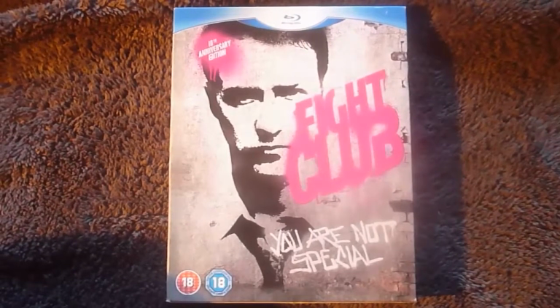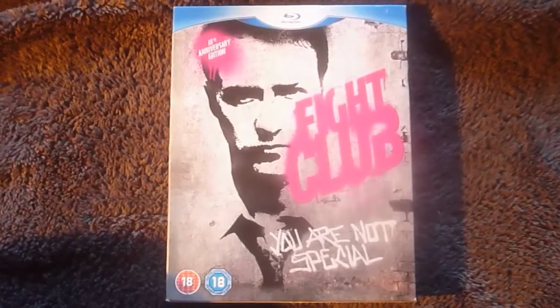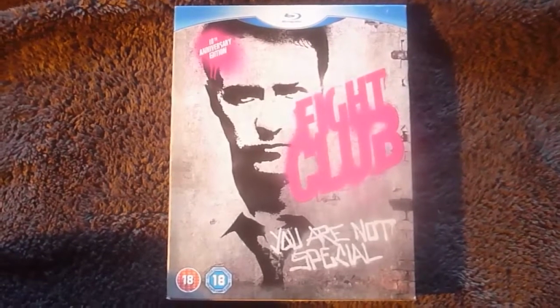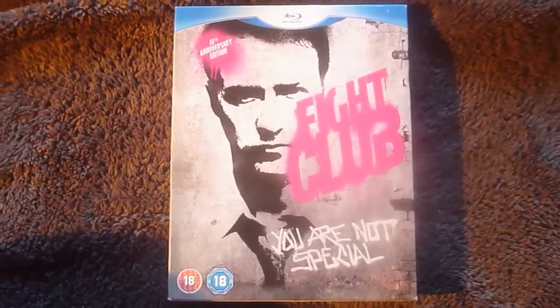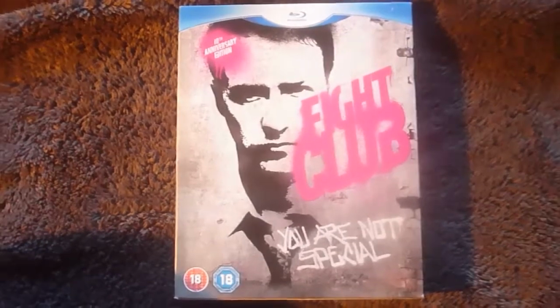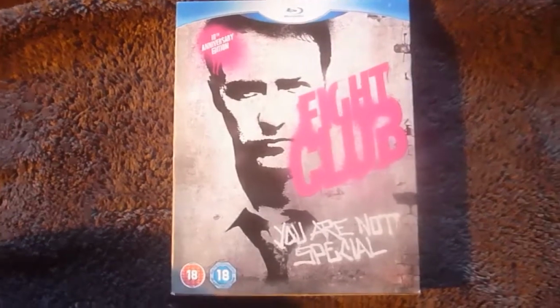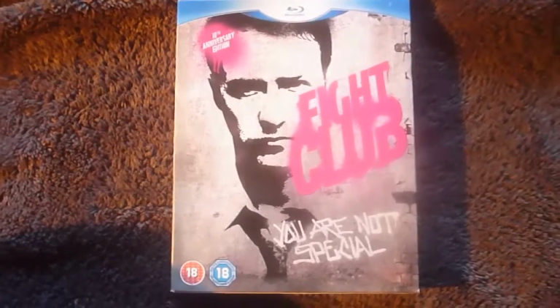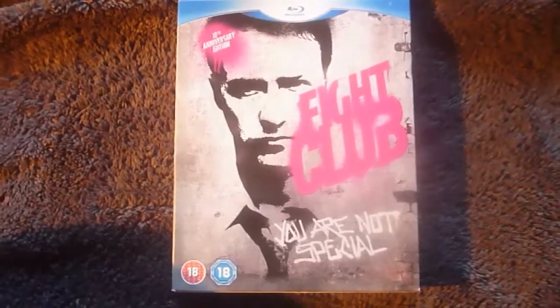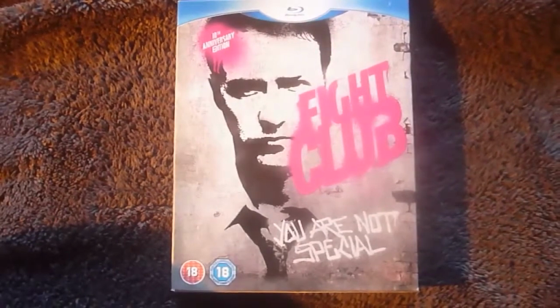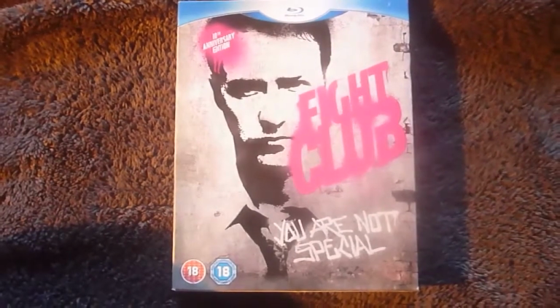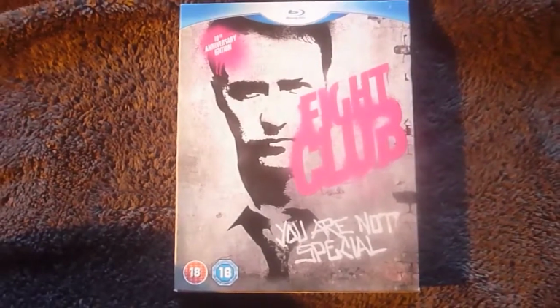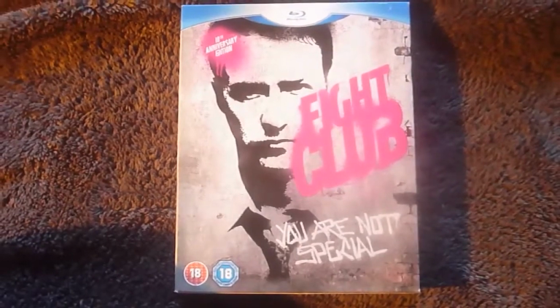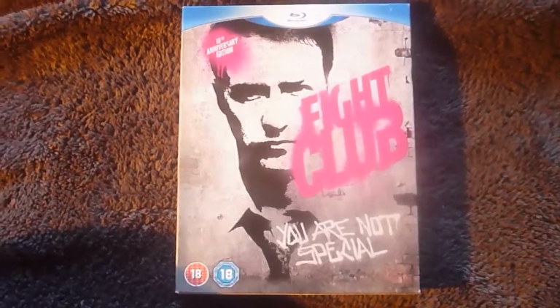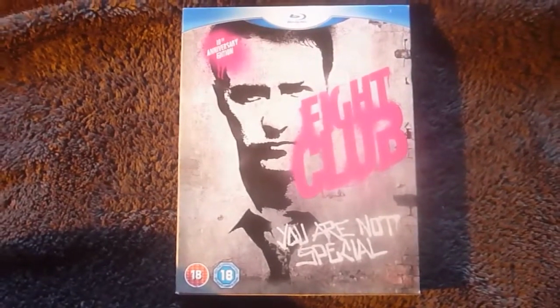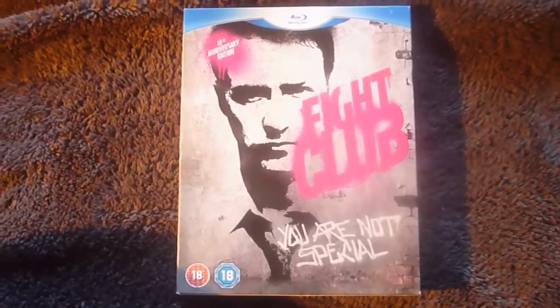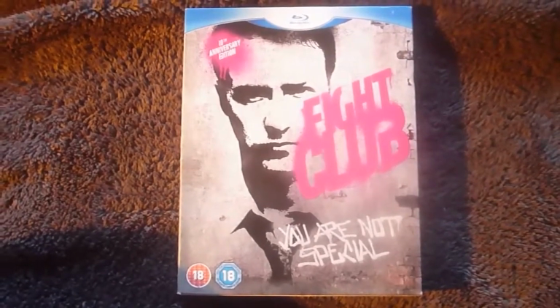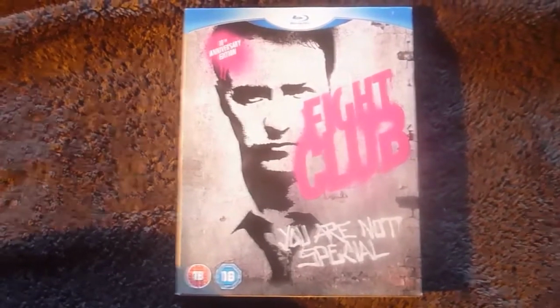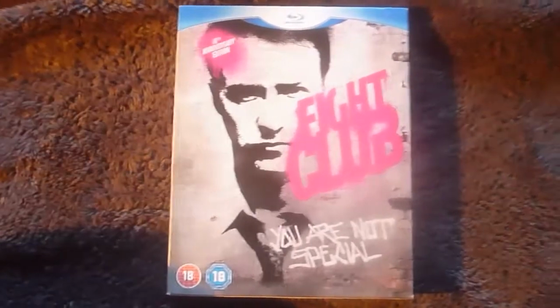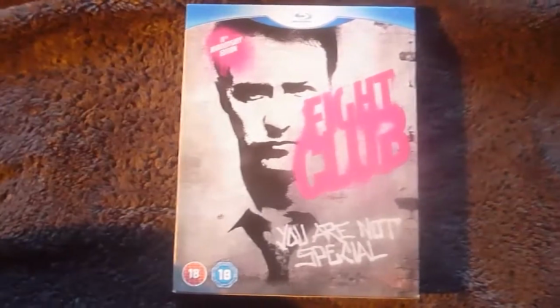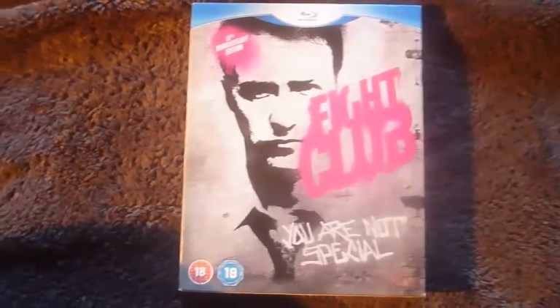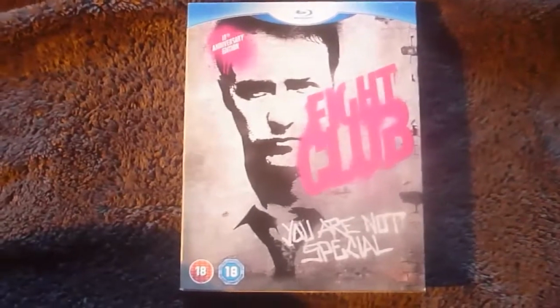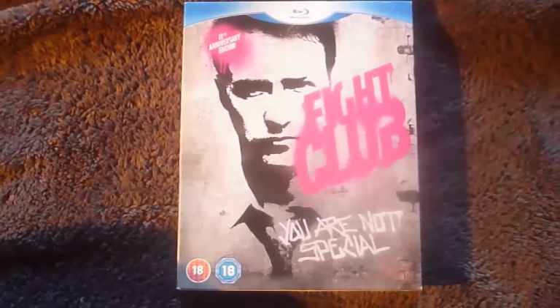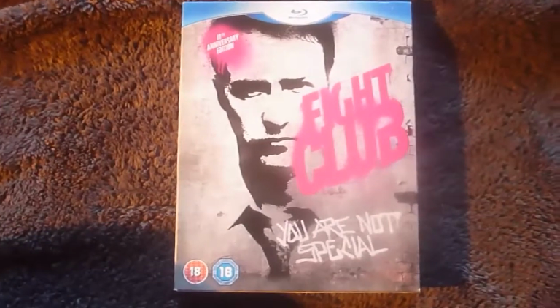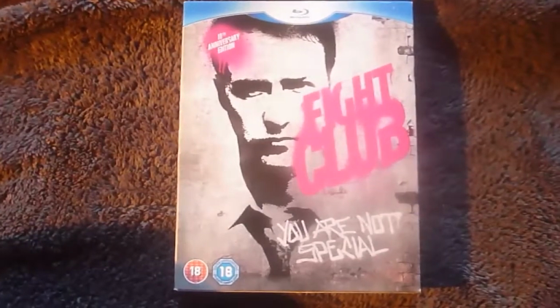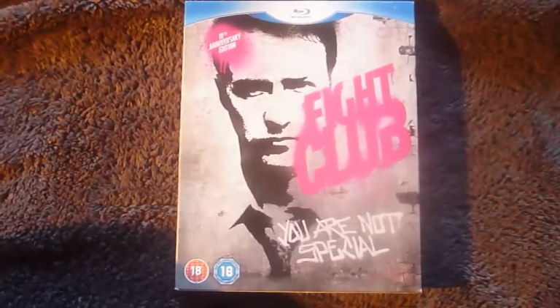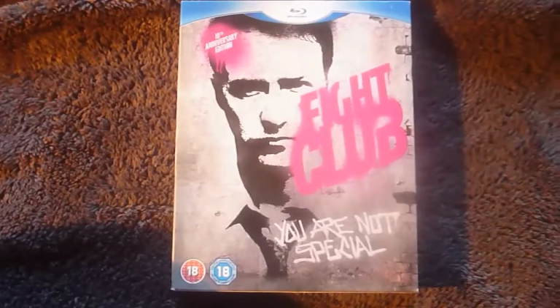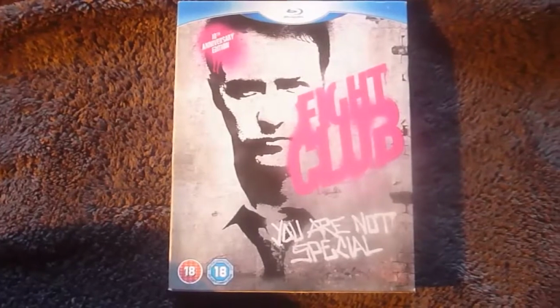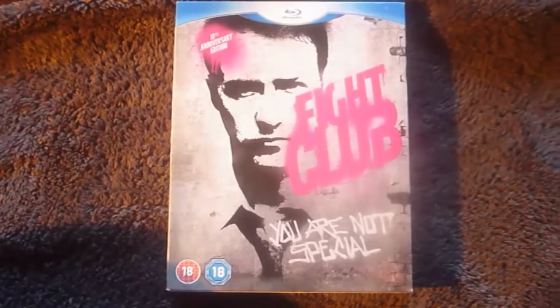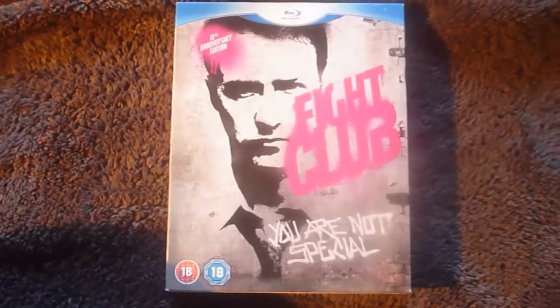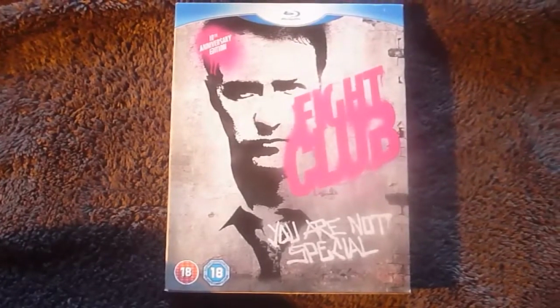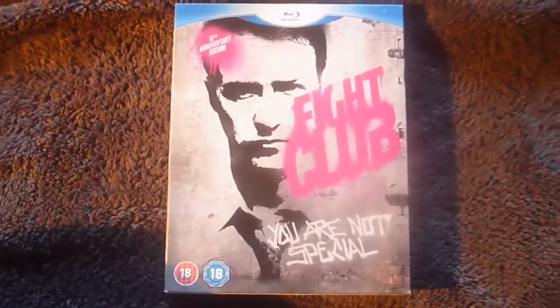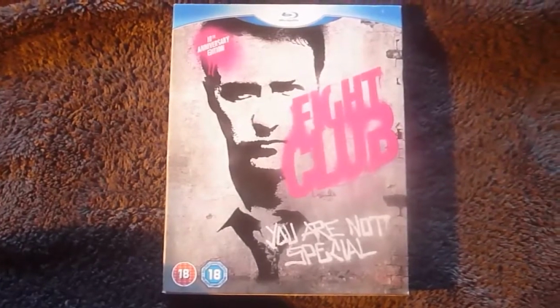Welcome to another unboxing video. This one's for the 10th Anniversary Edition of Fight Club.